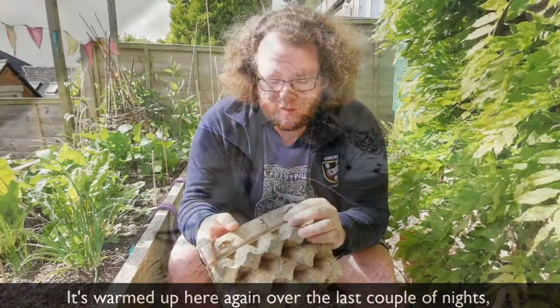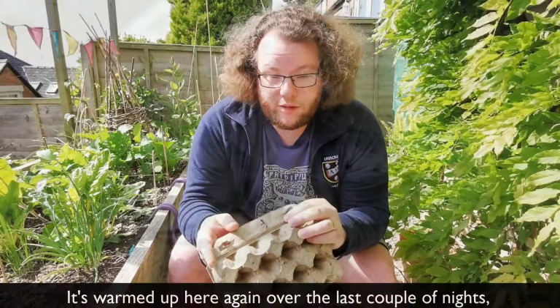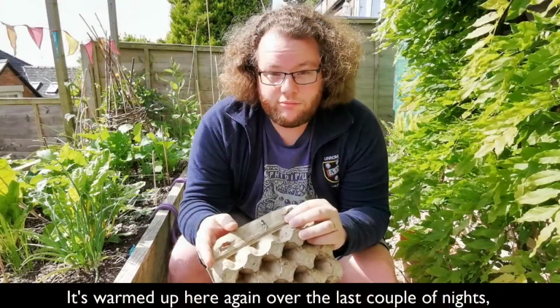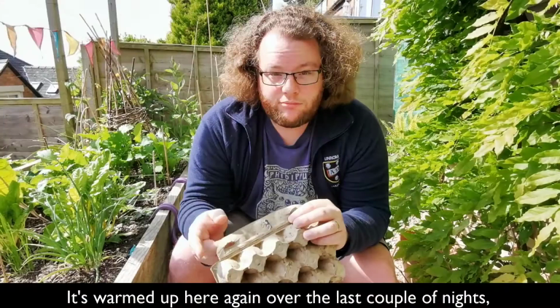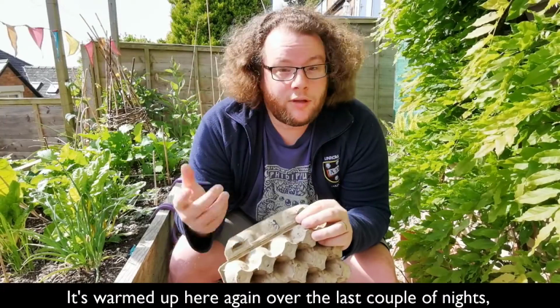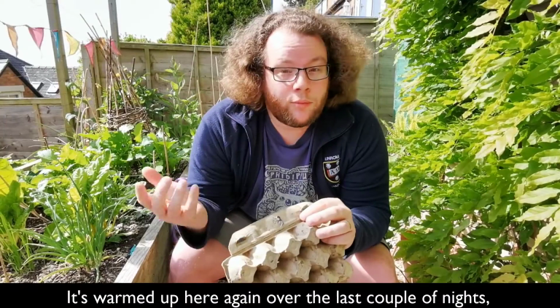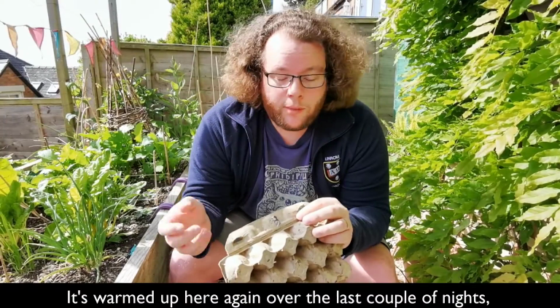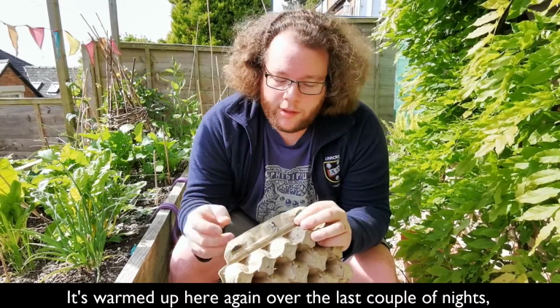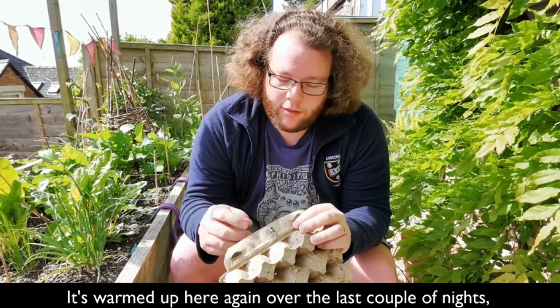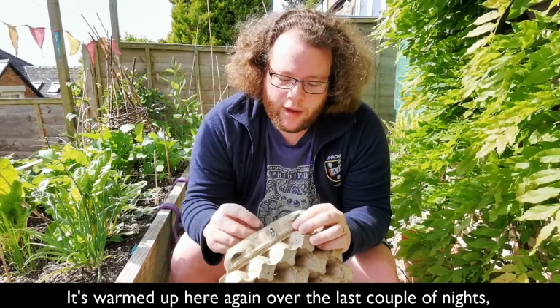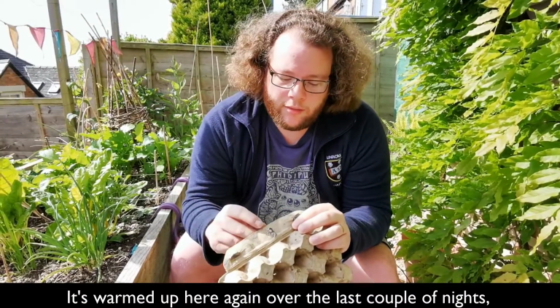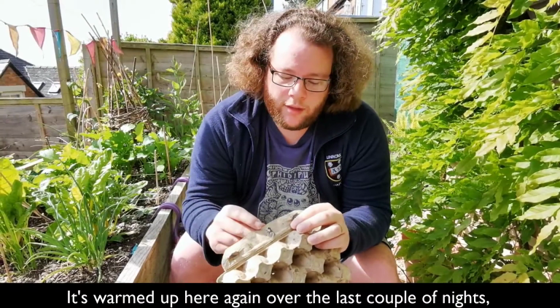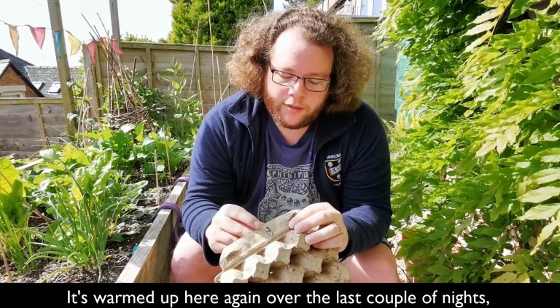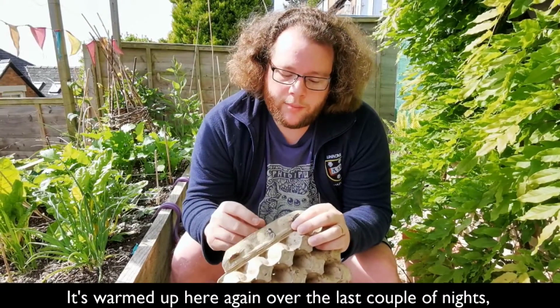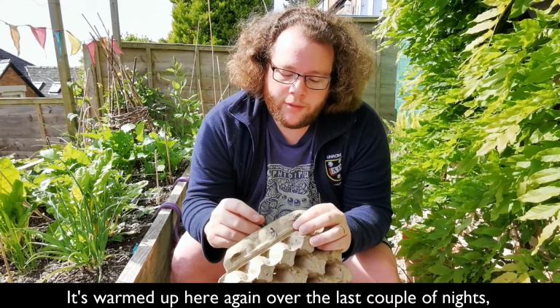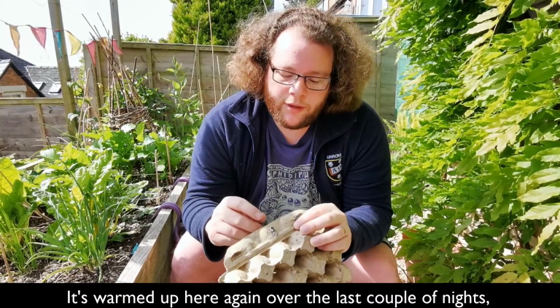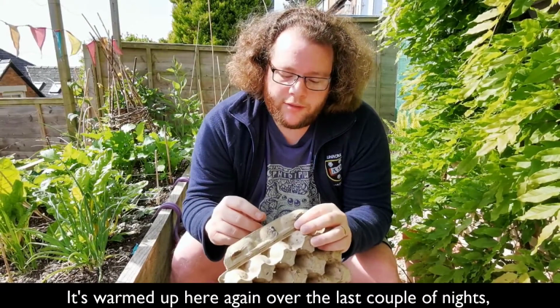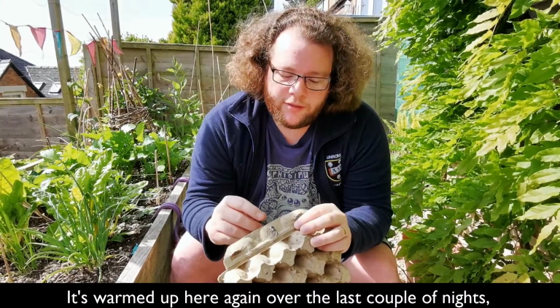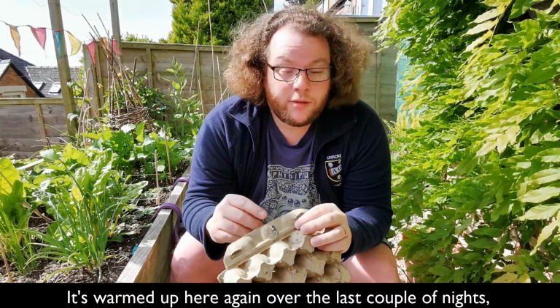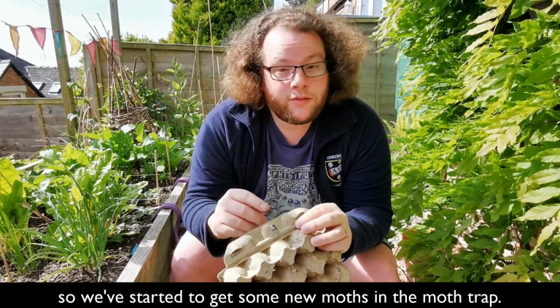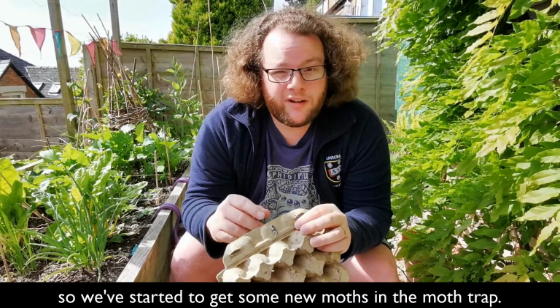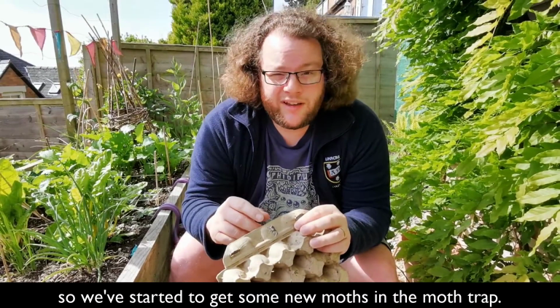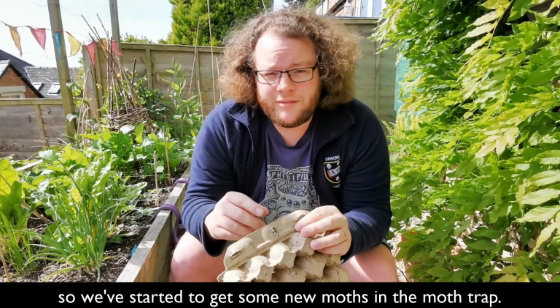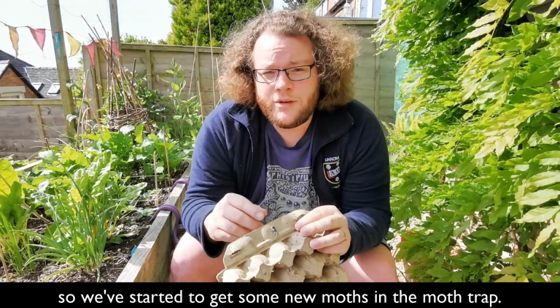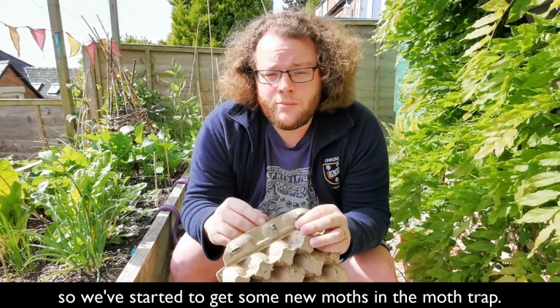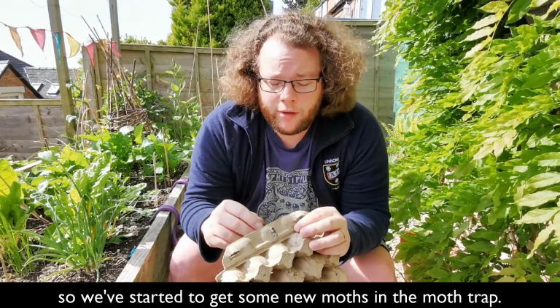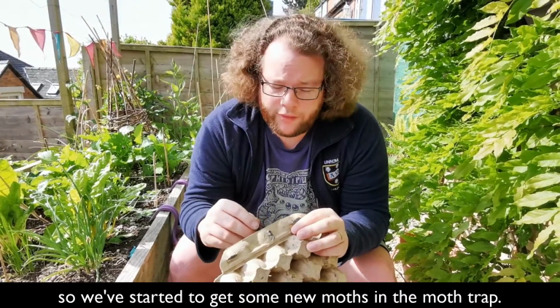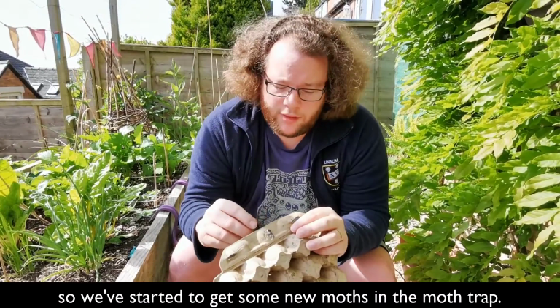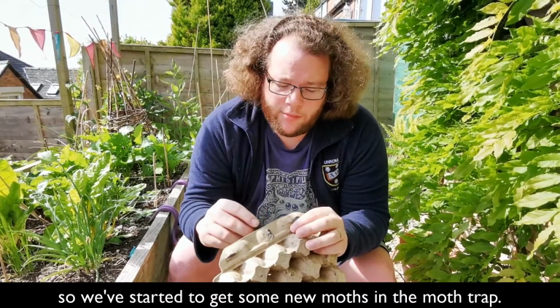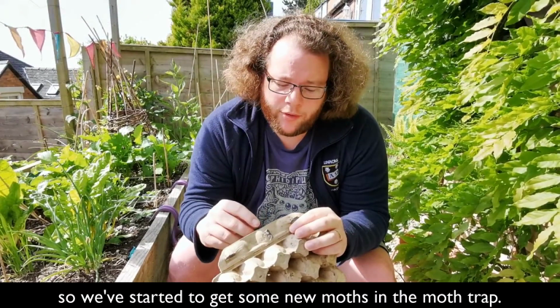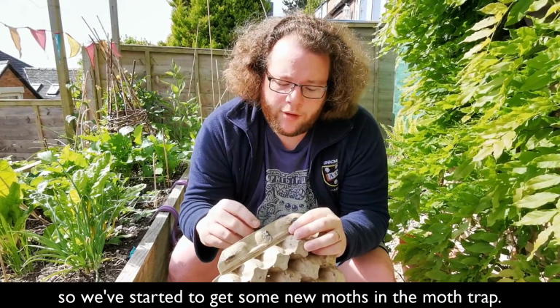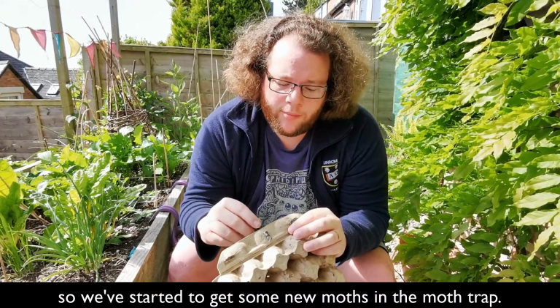It's warmed up here again the last couple of nights, and so we've started to get some new moths in the moth trap.